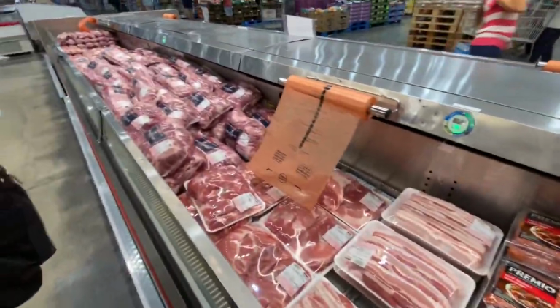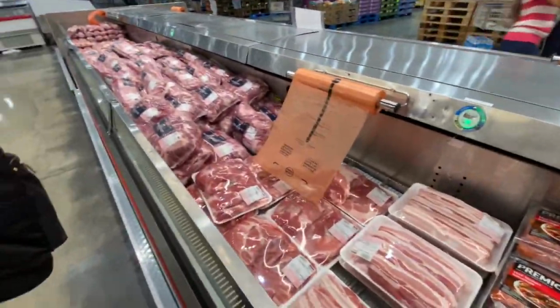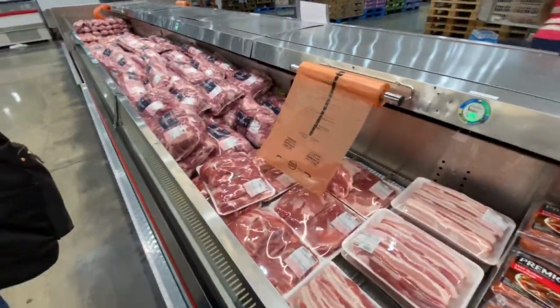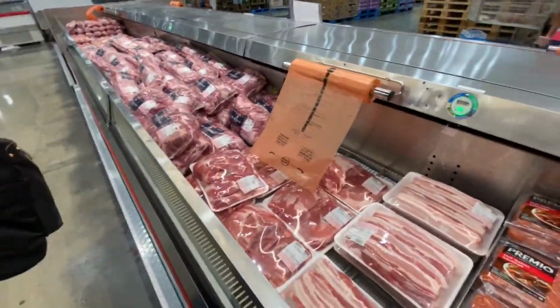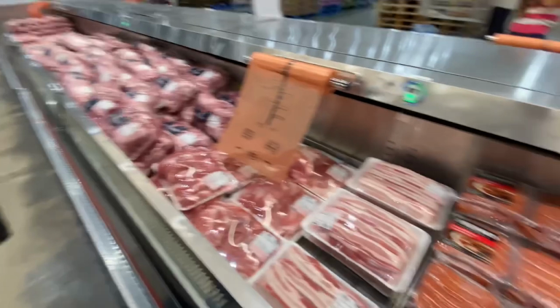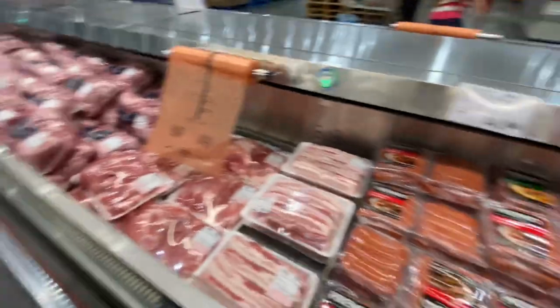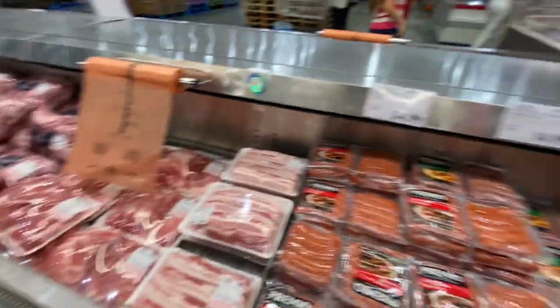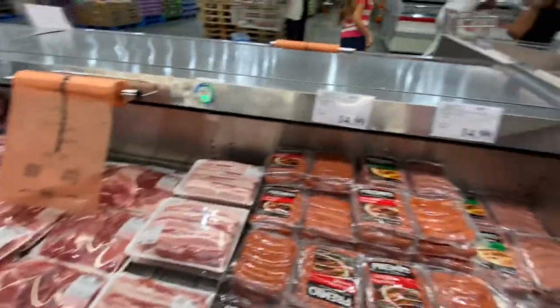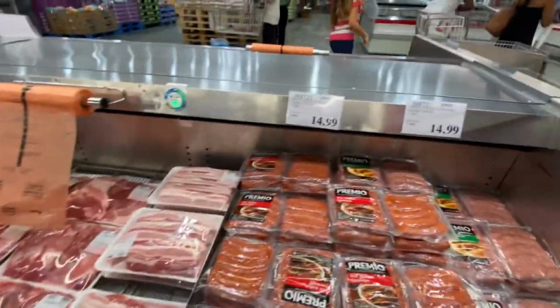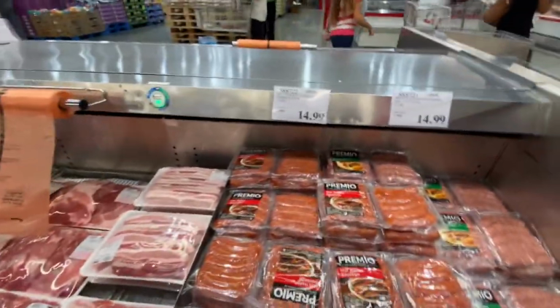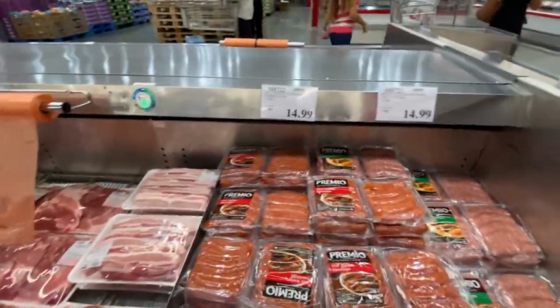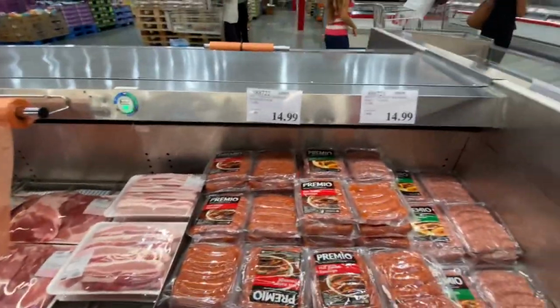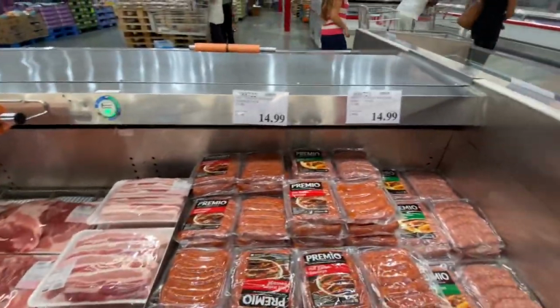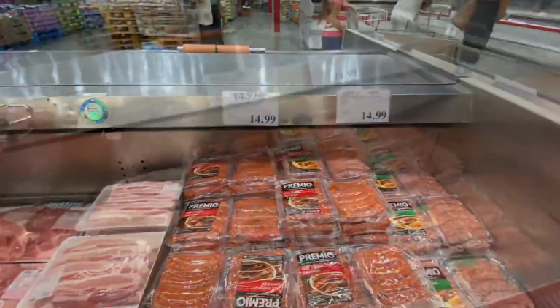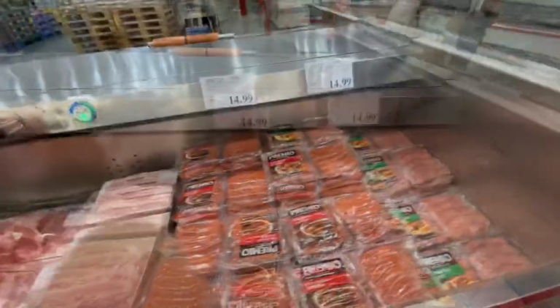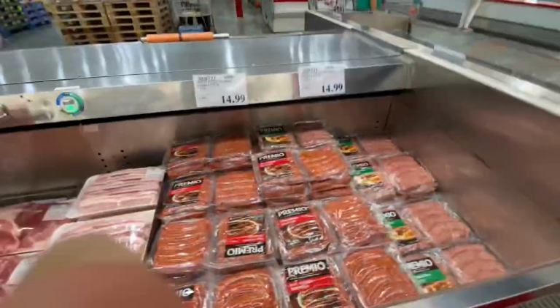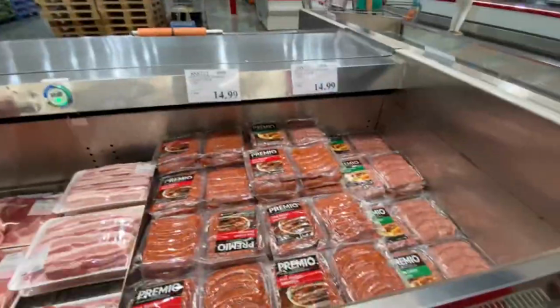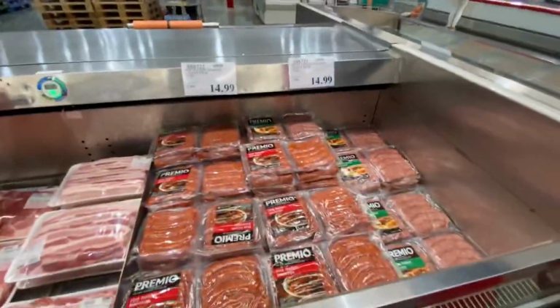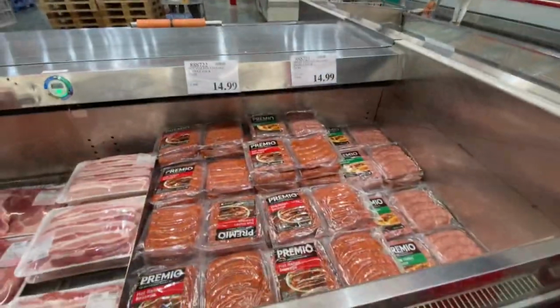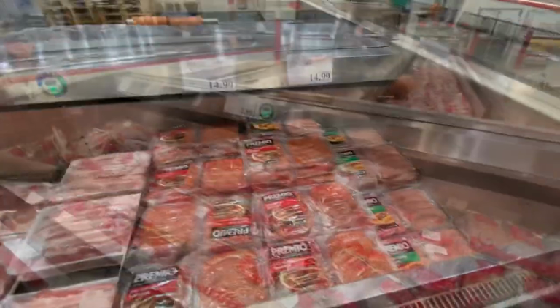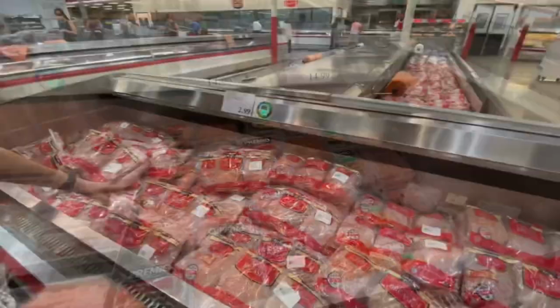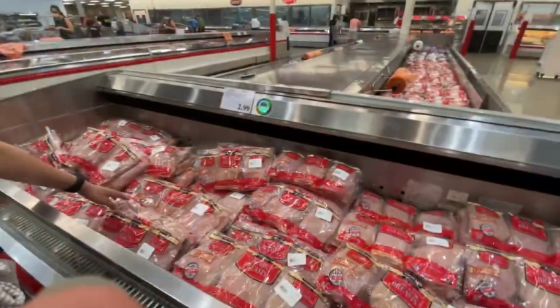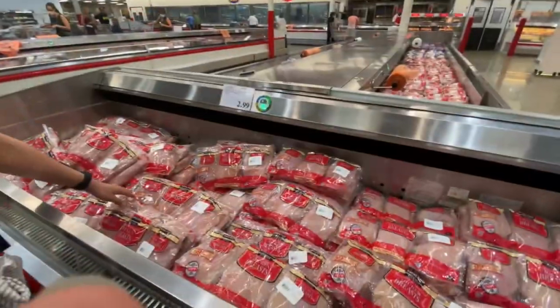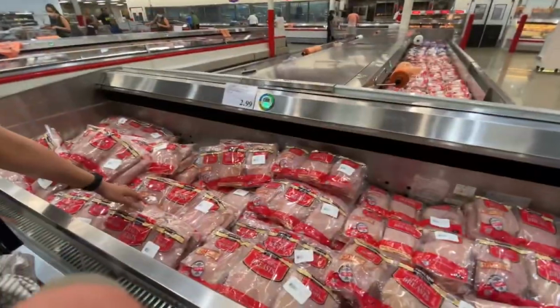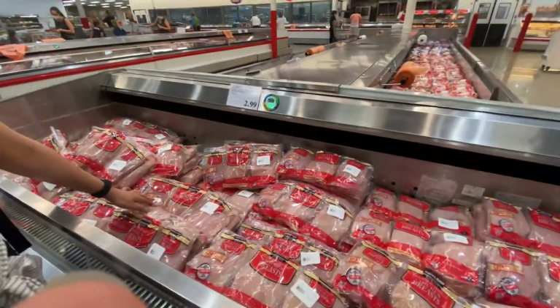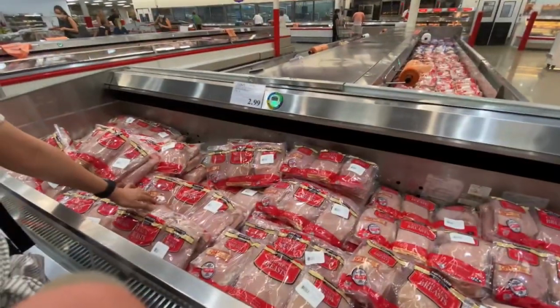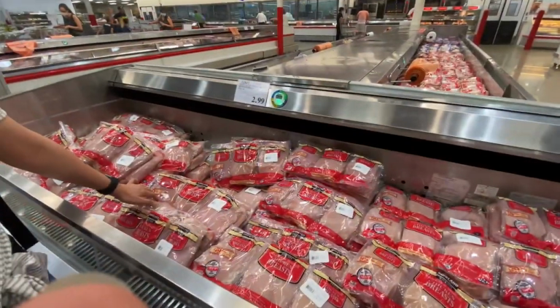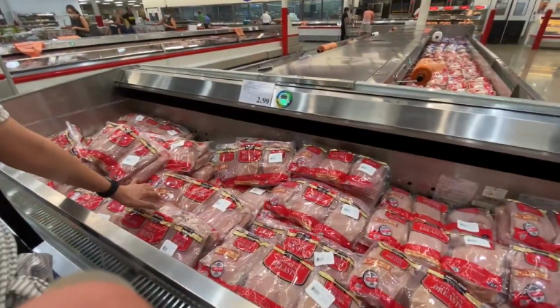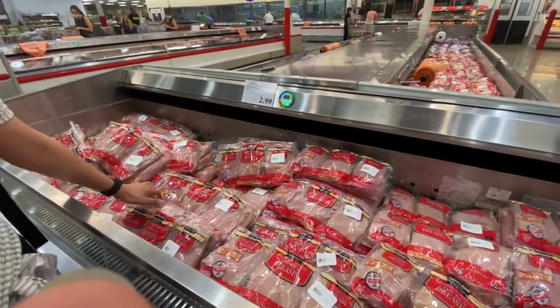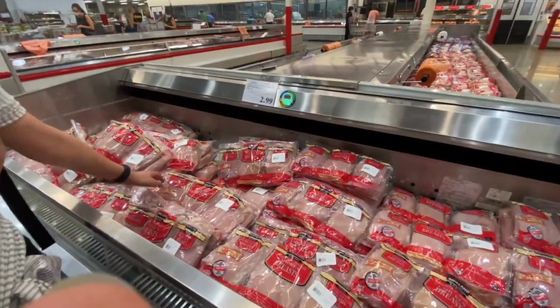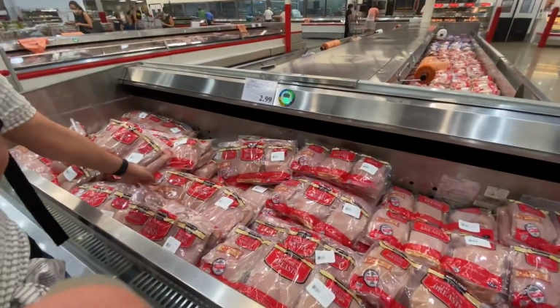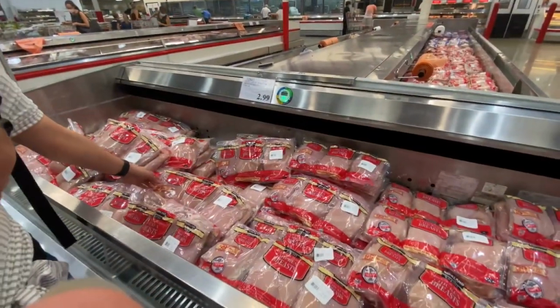We're going to grab some chicken breast at $2.99.